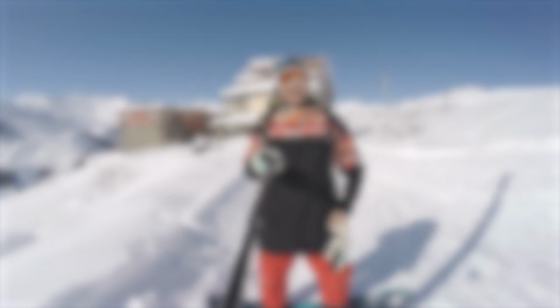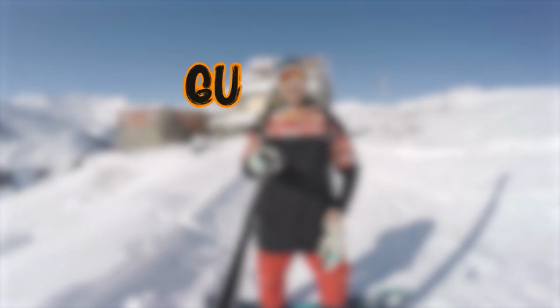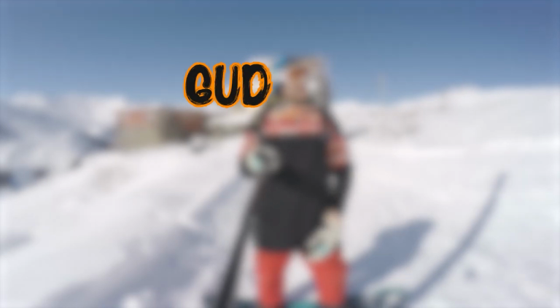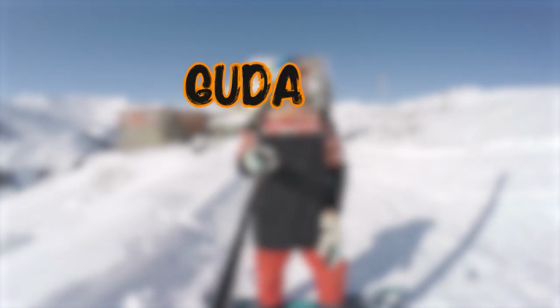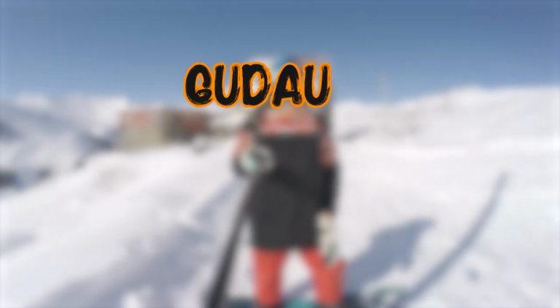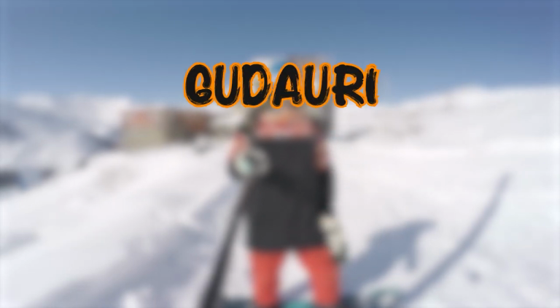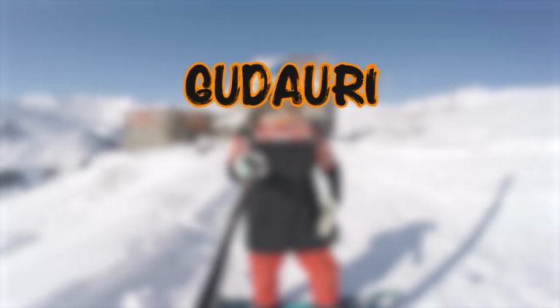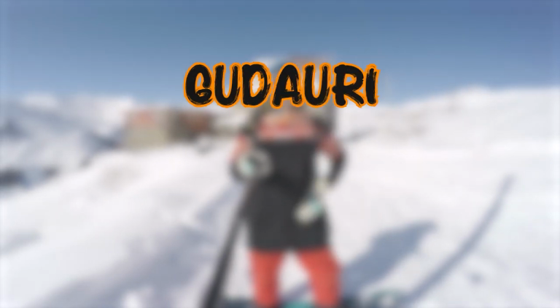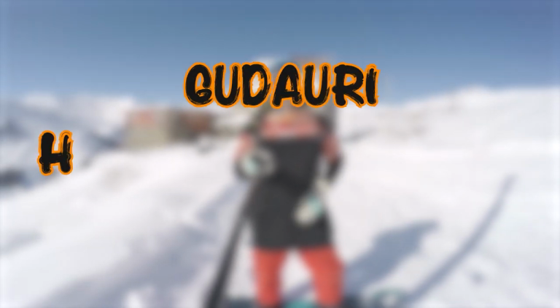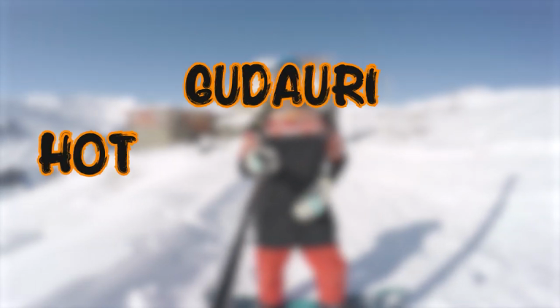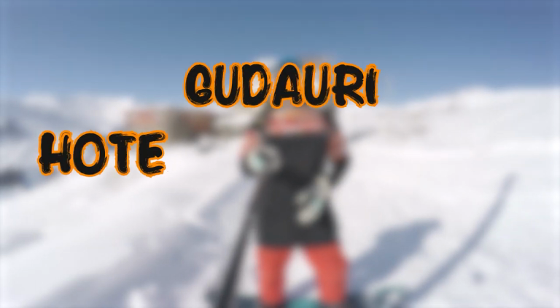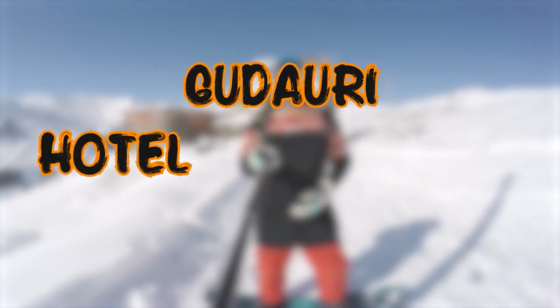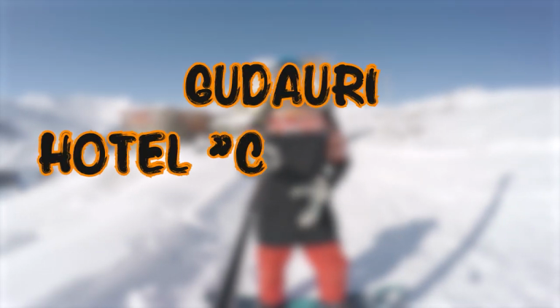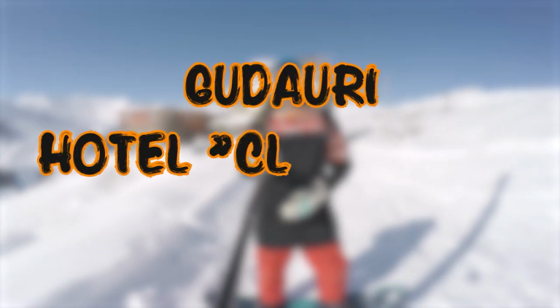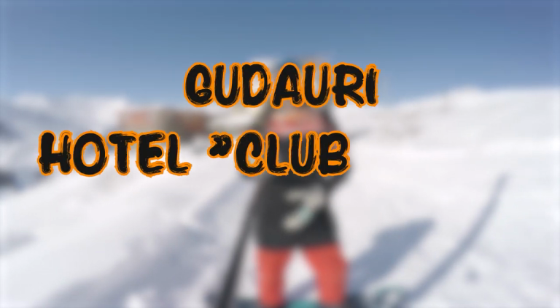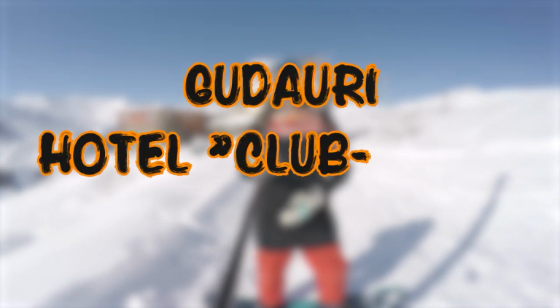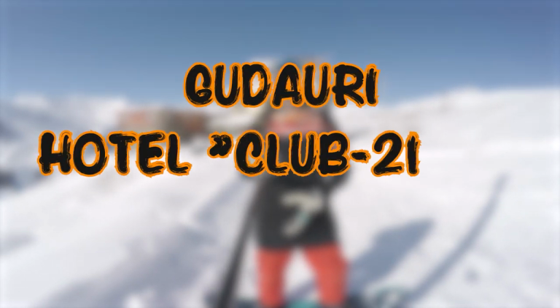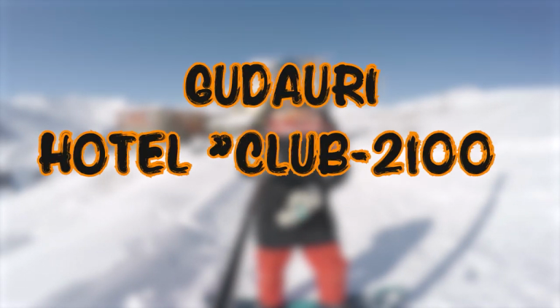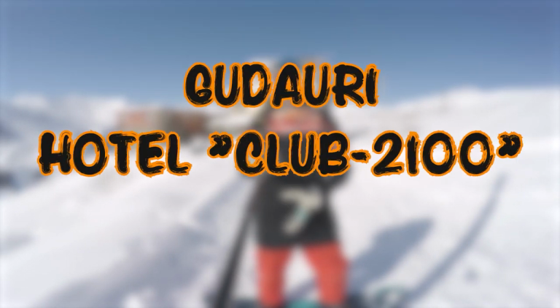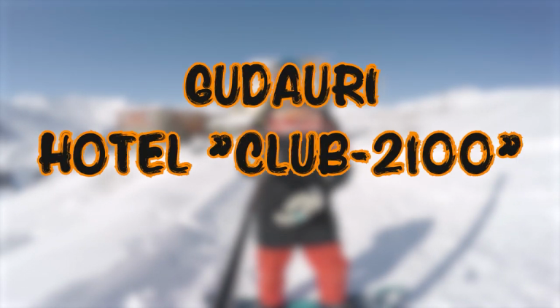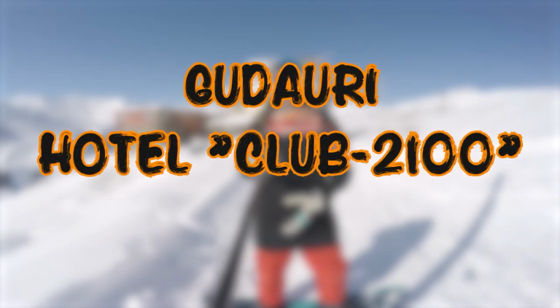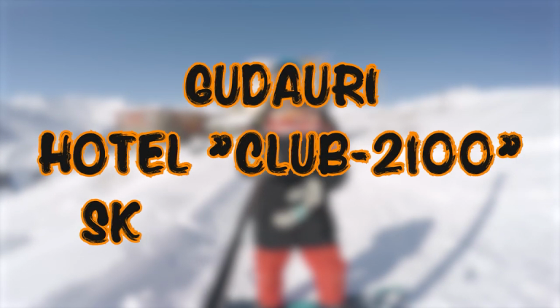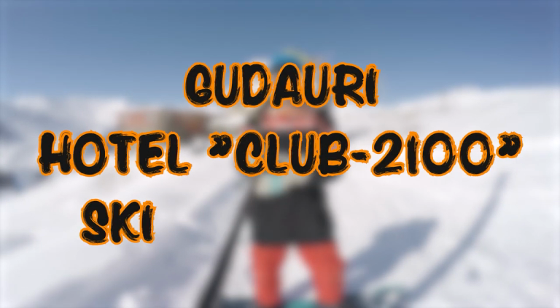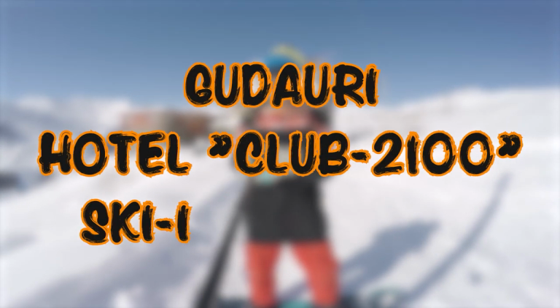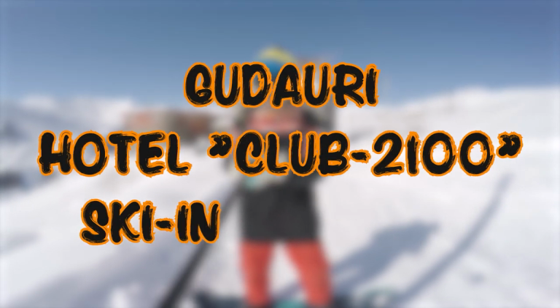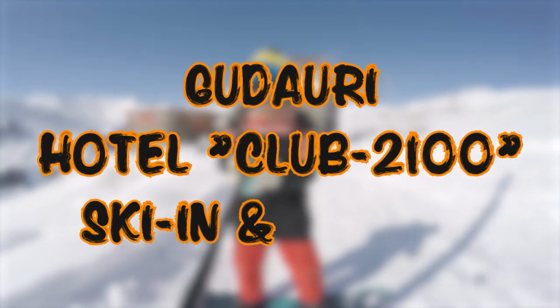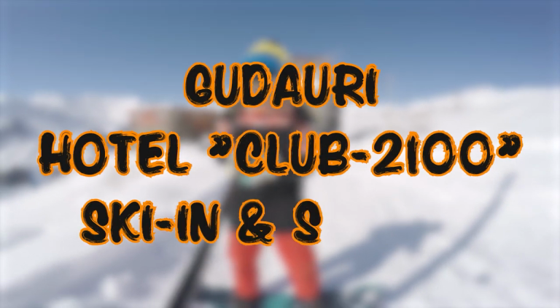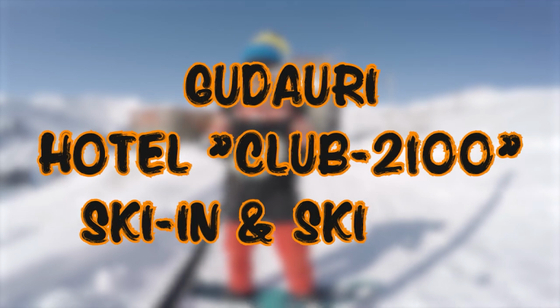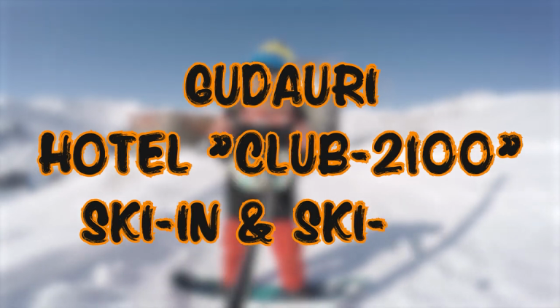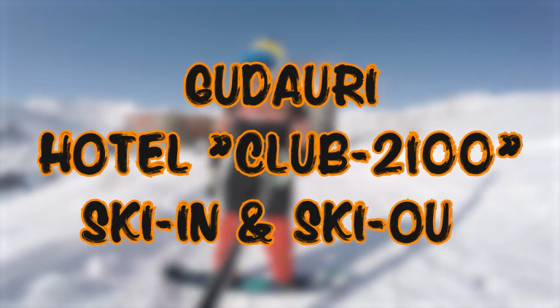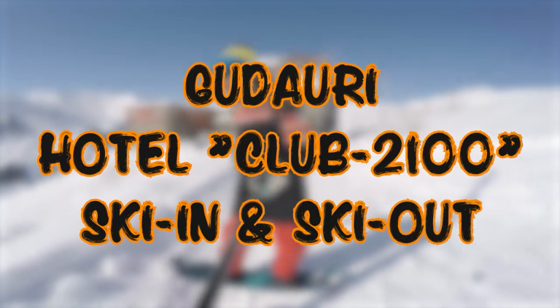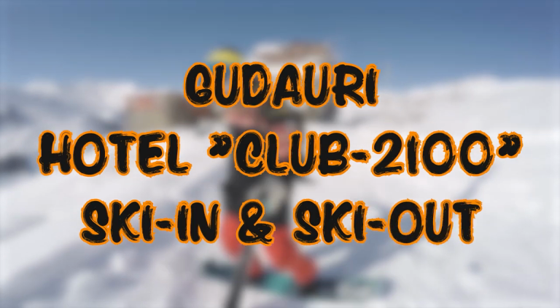Good Auri, Hotel Club 2100. How to ski in and ski out.